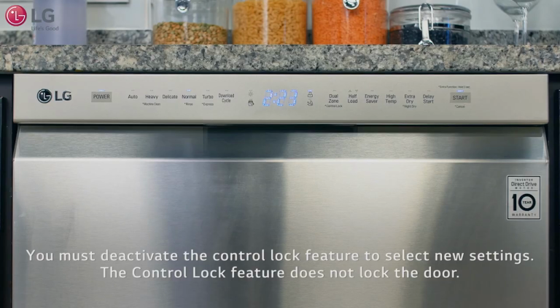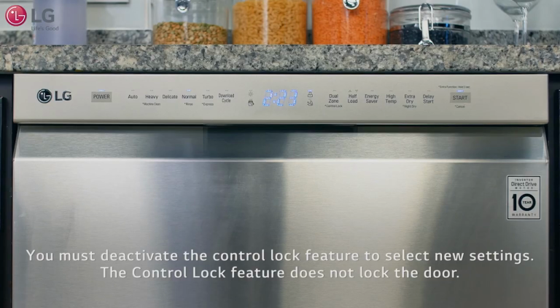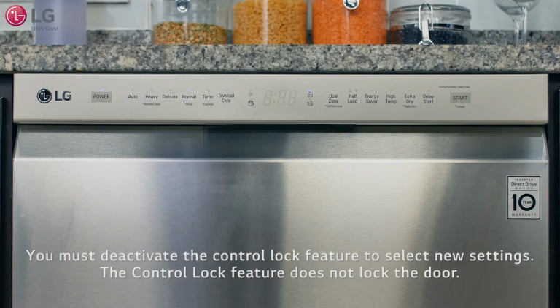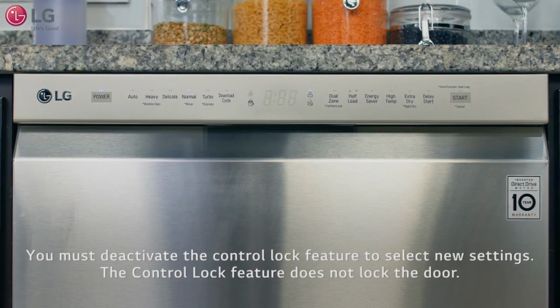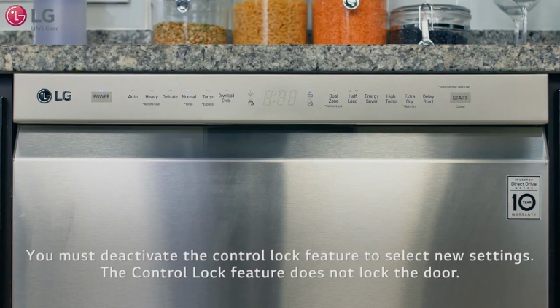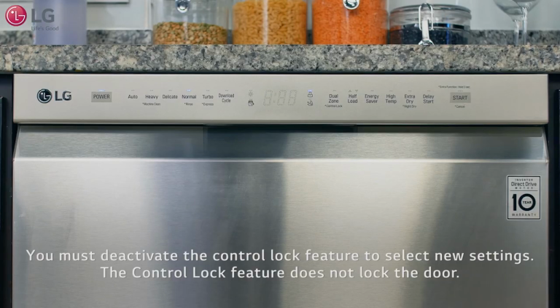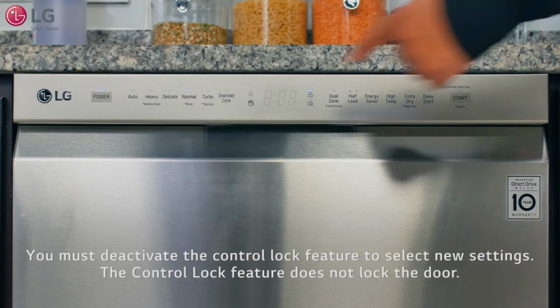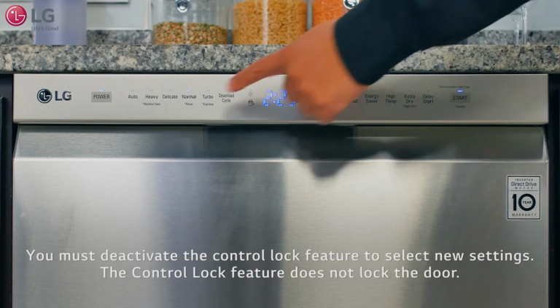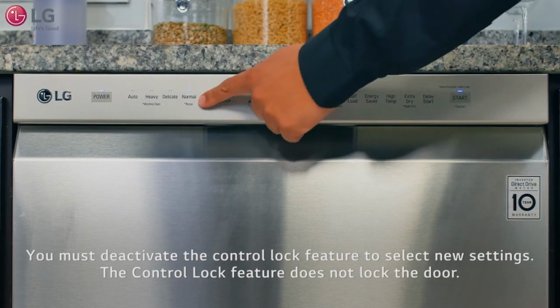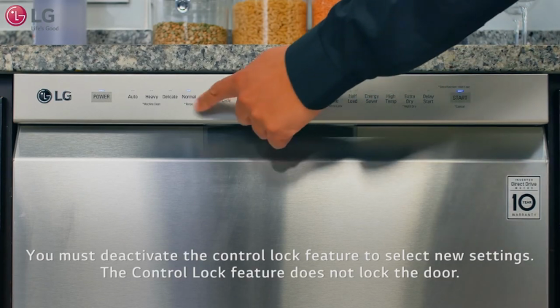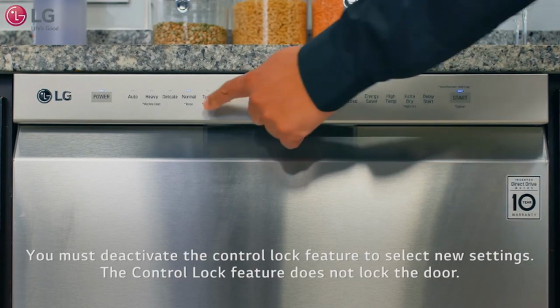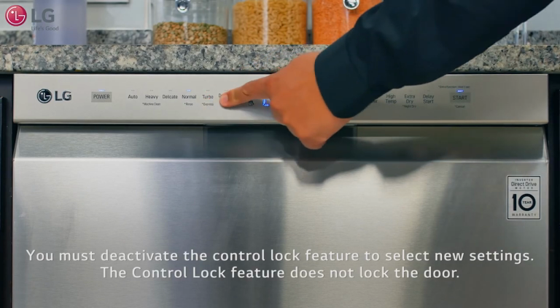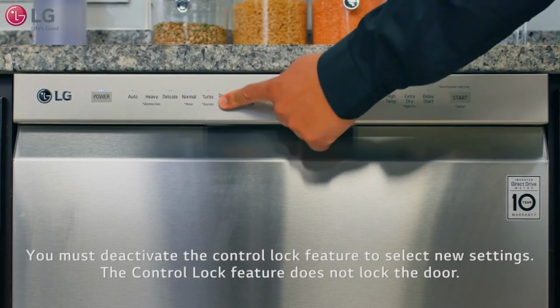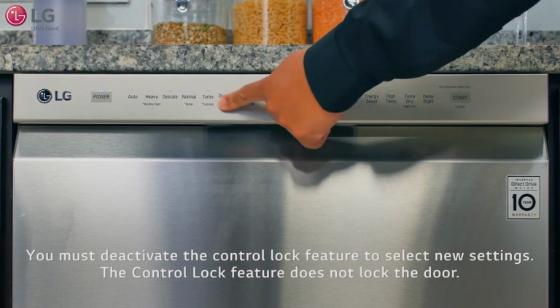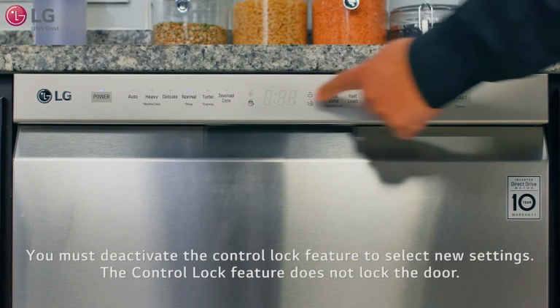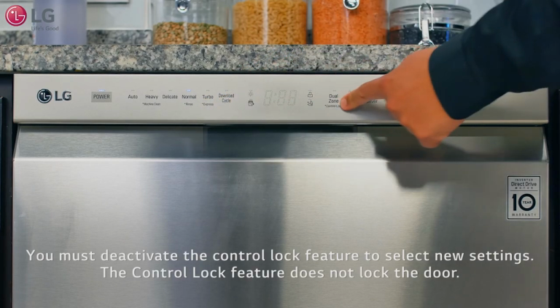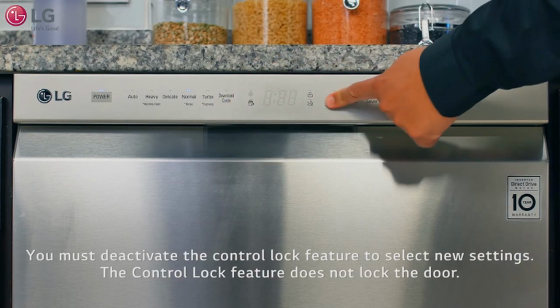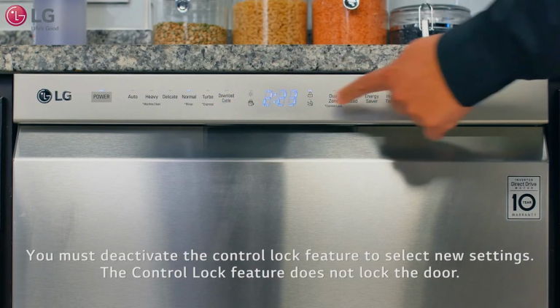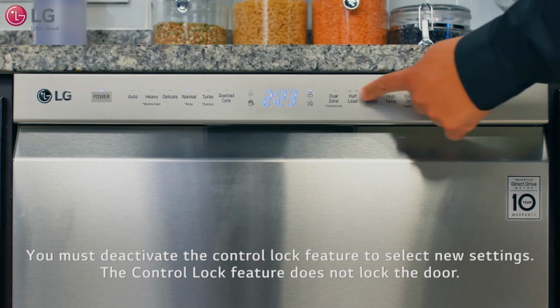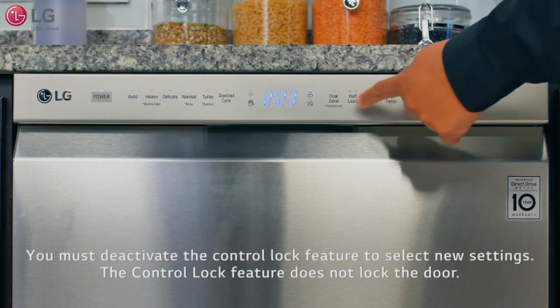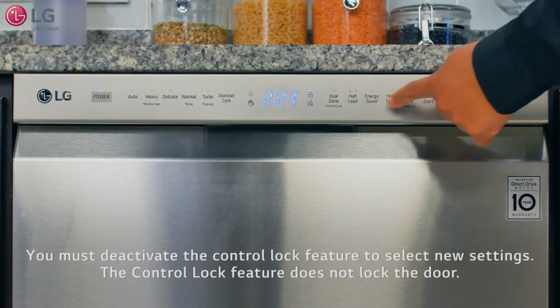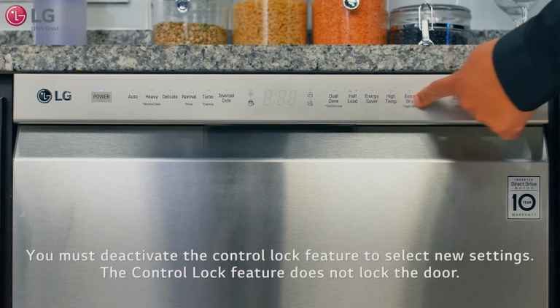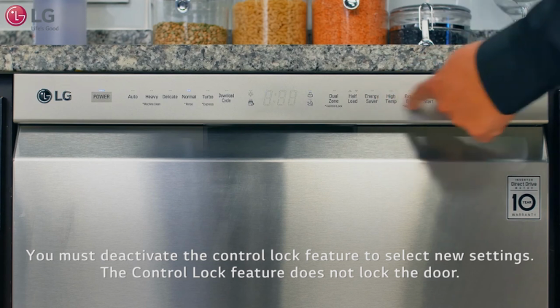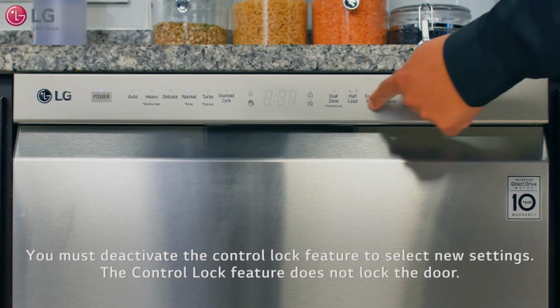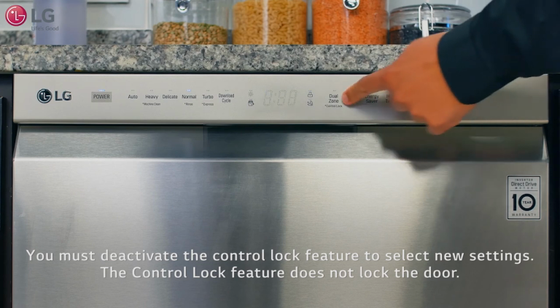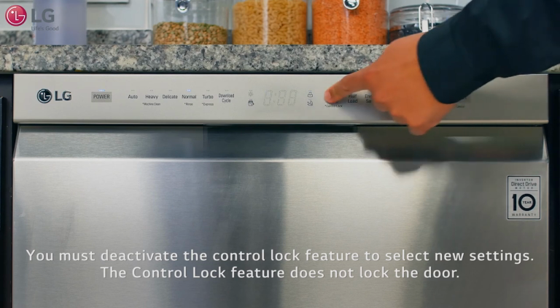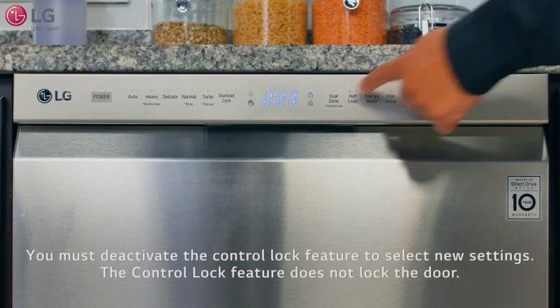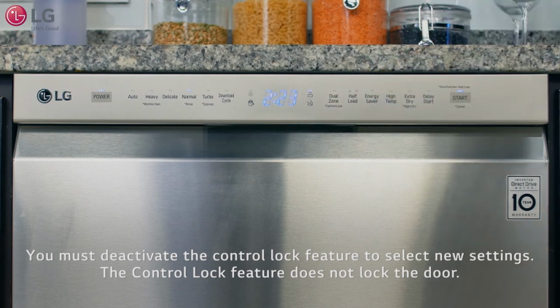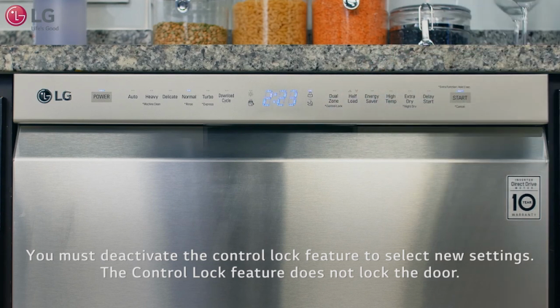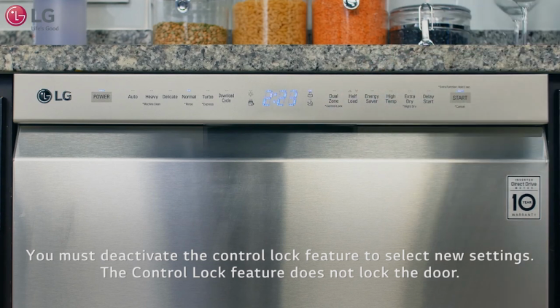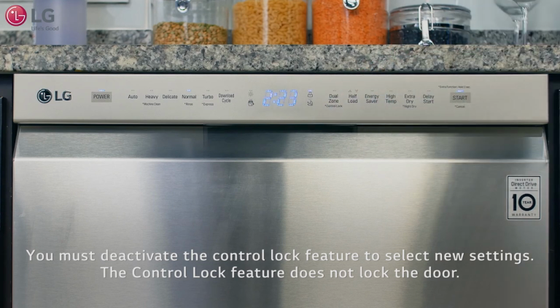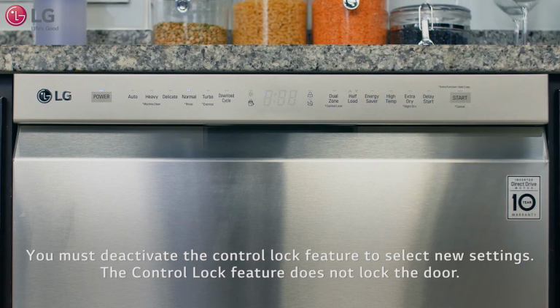Note: you must deactivate the control lock feature to select new settings. The control lock feature does not lock the door.